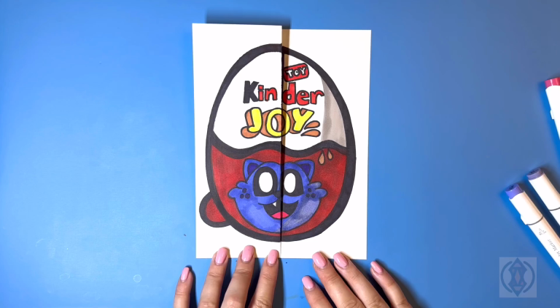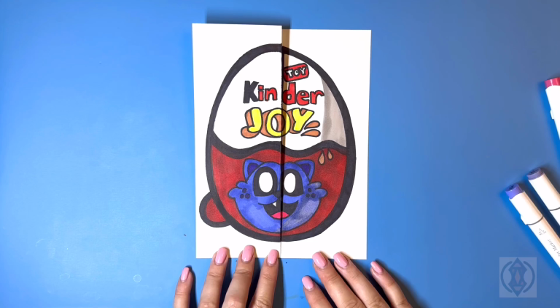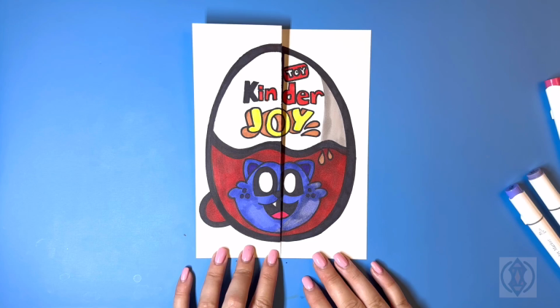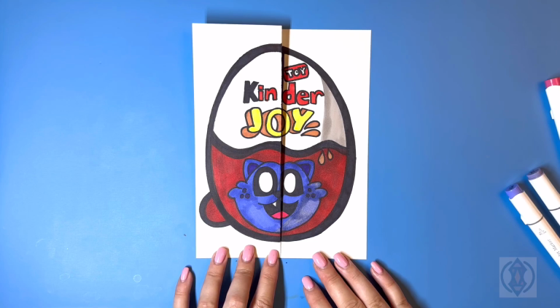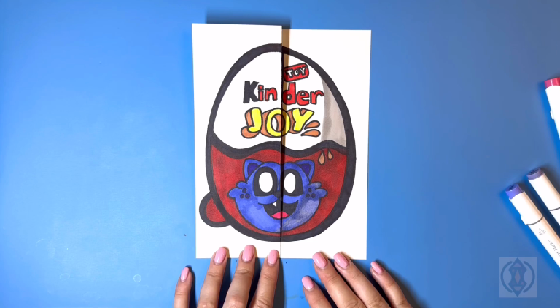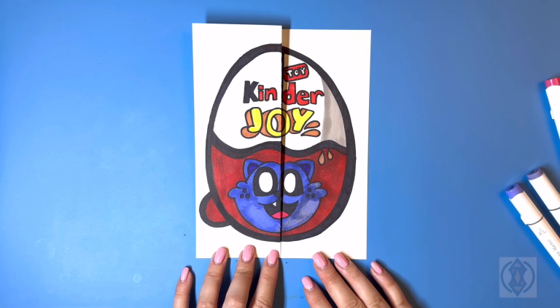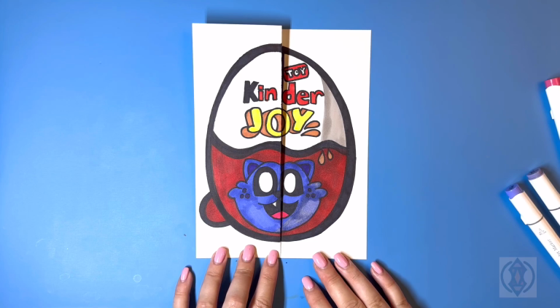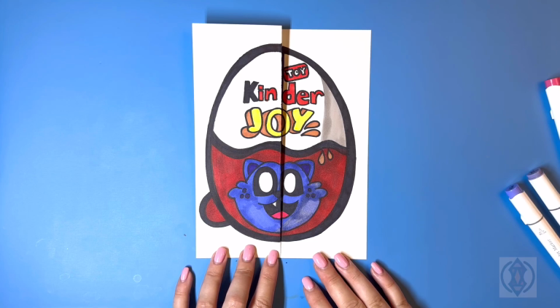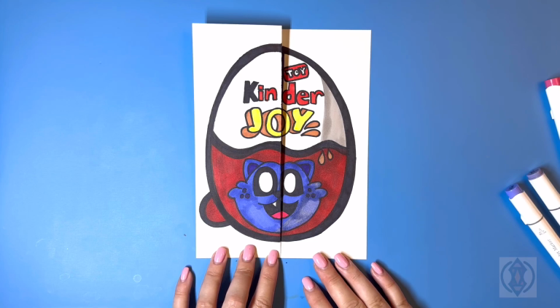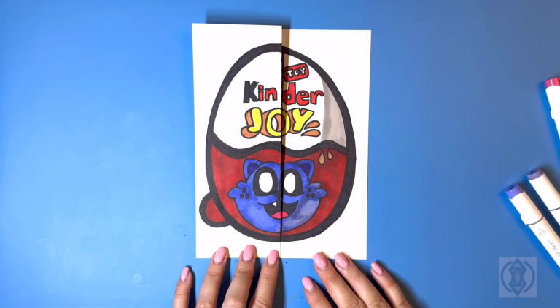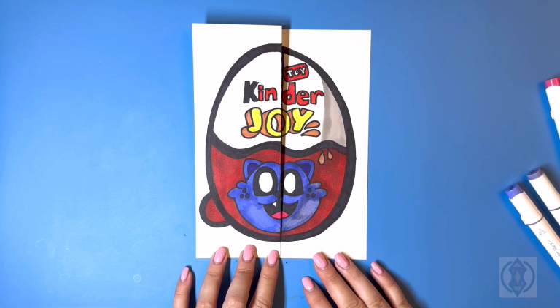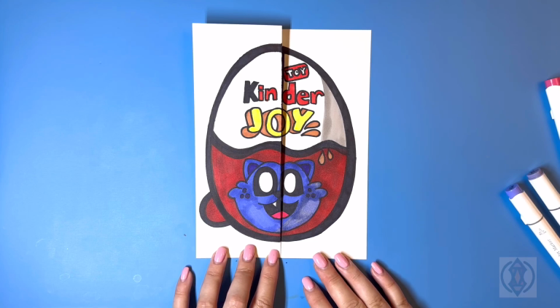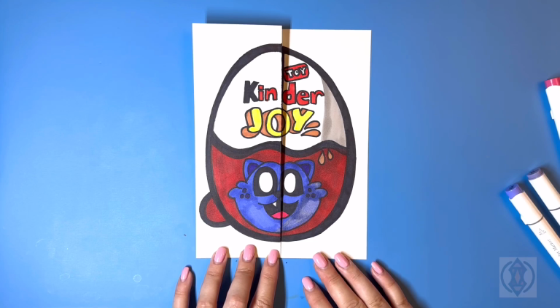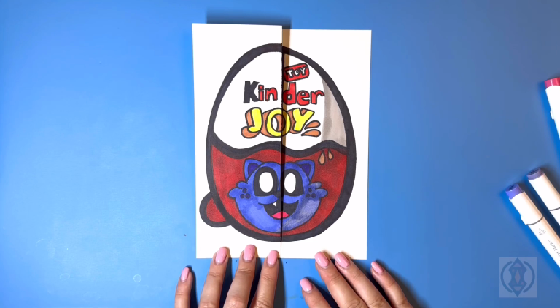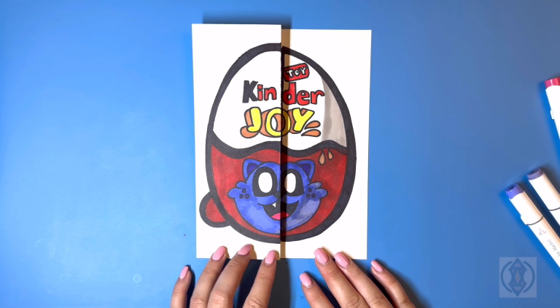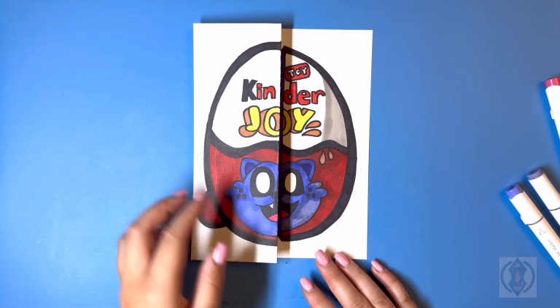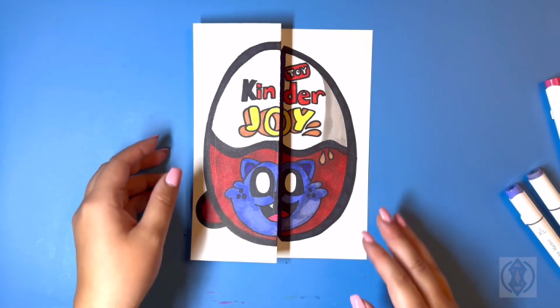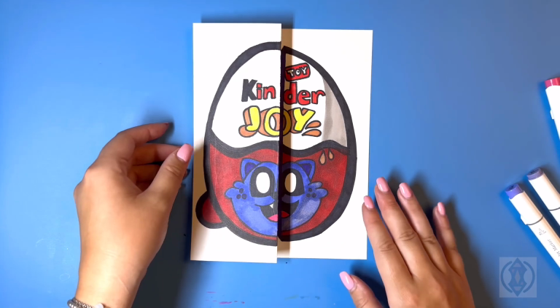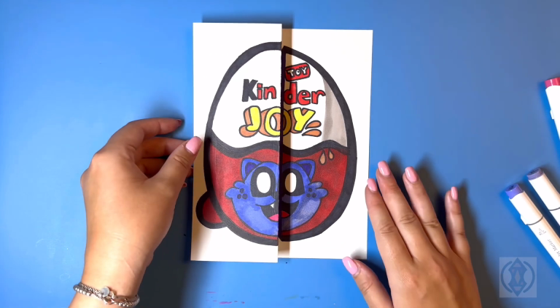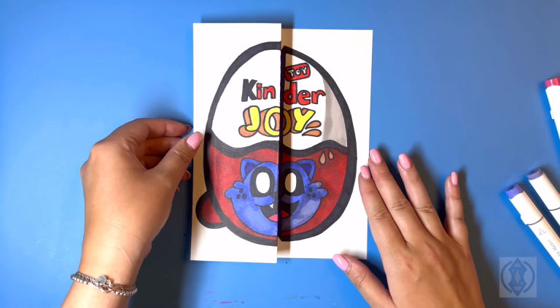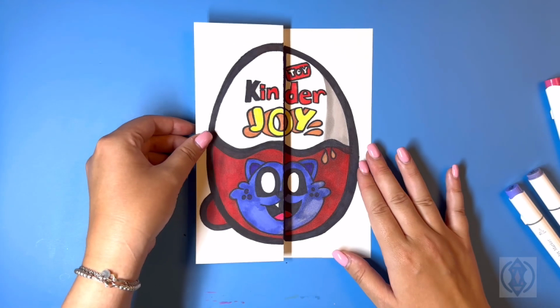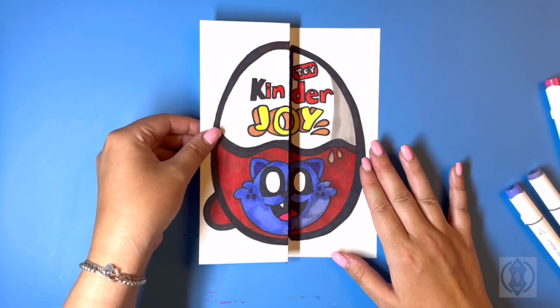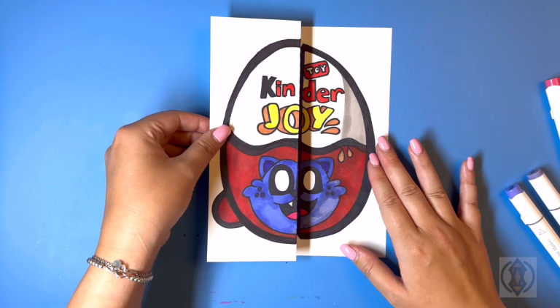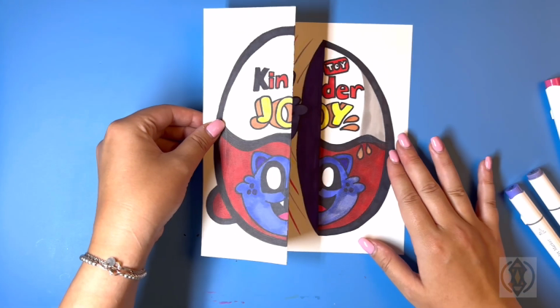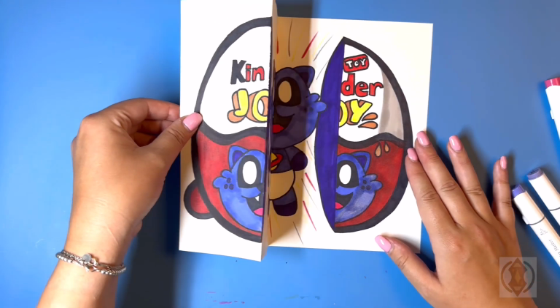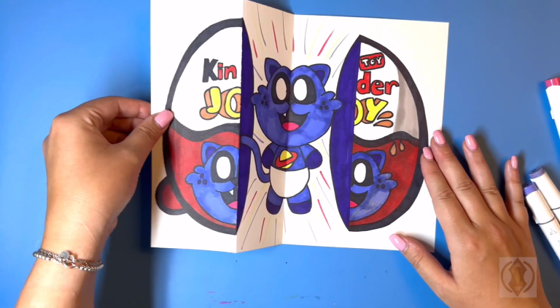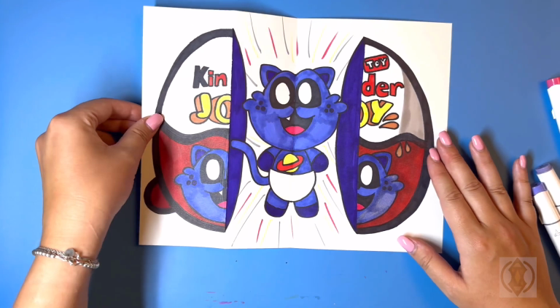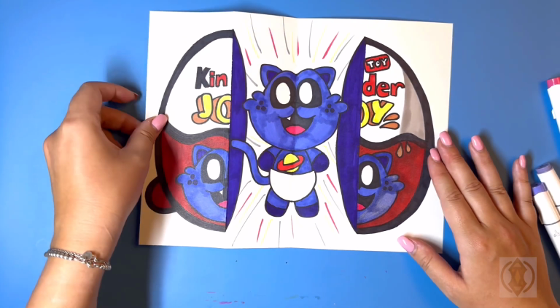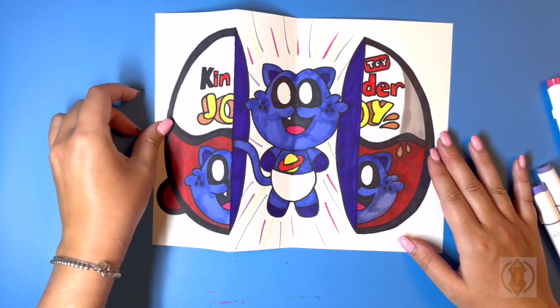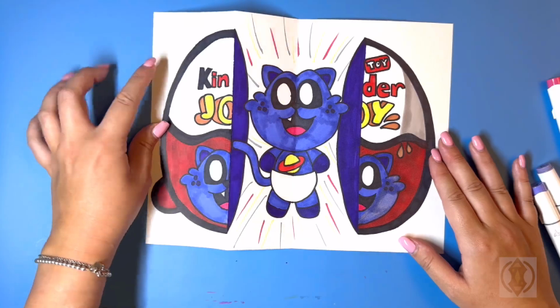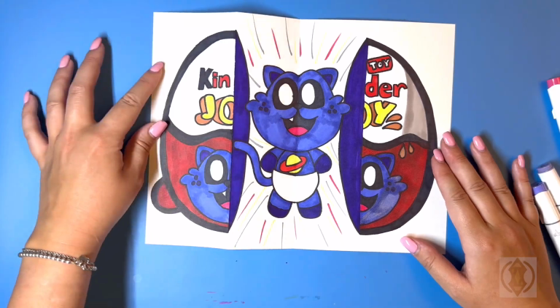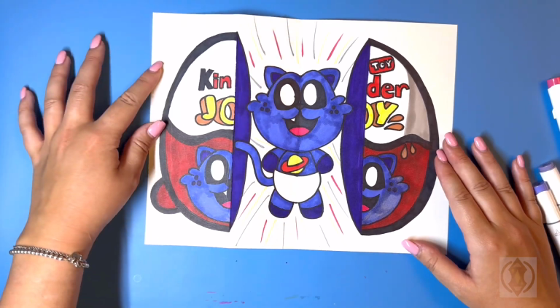Hey art friends, welcome to today's how-to. Today we'll be learning how to draw a Kinder Catnap surprise fold.